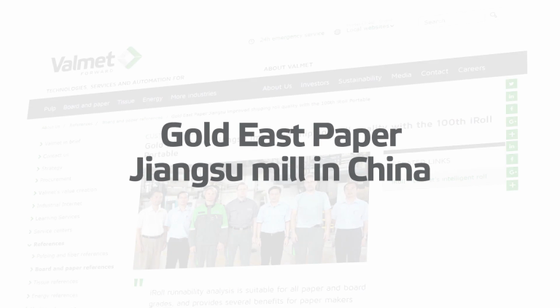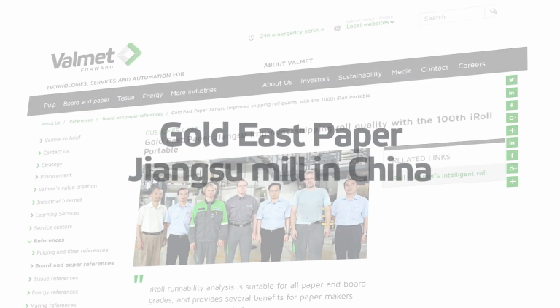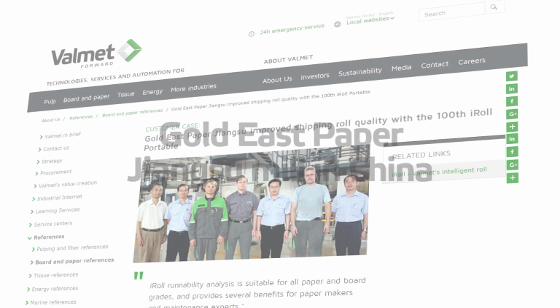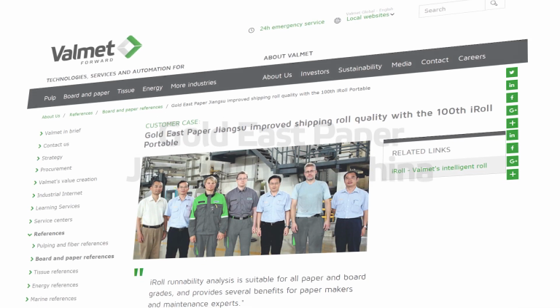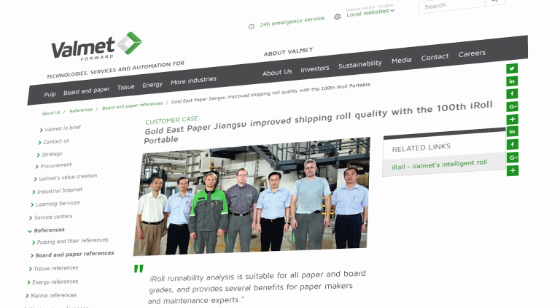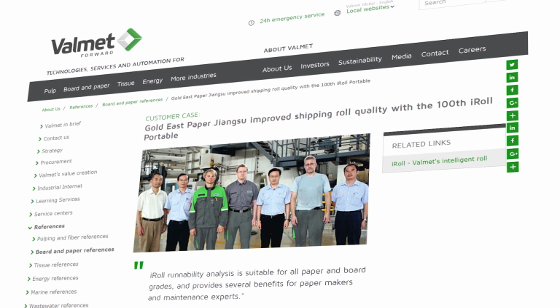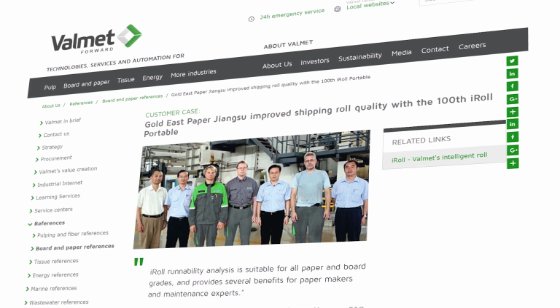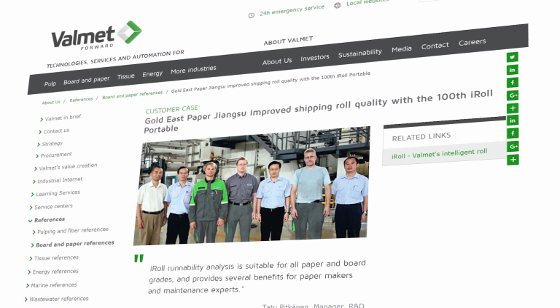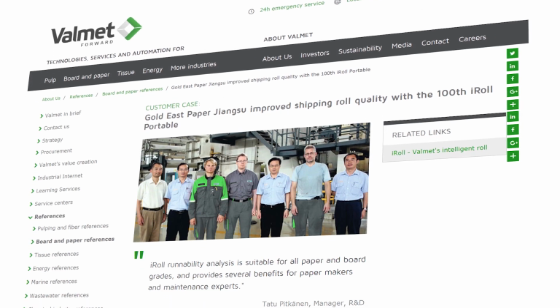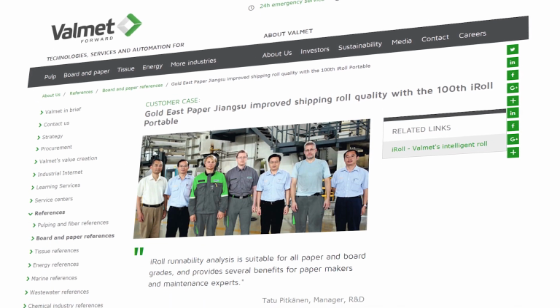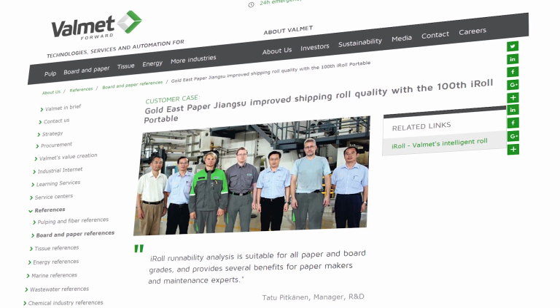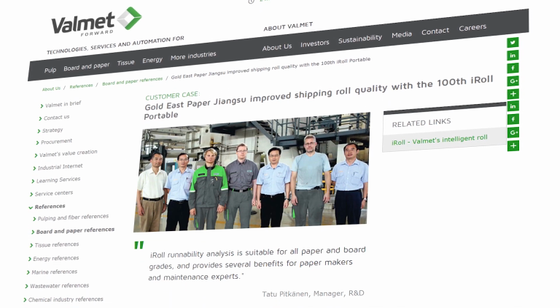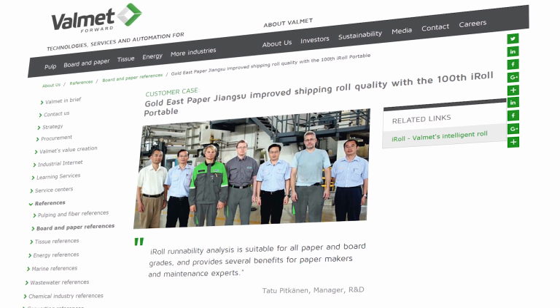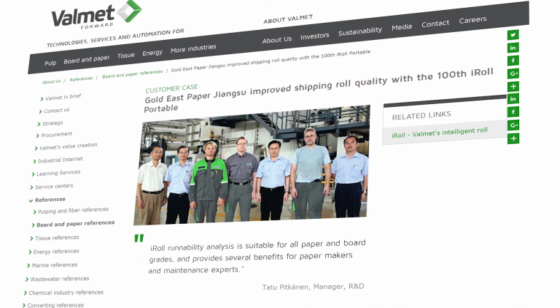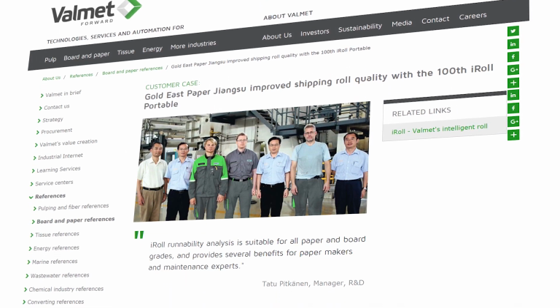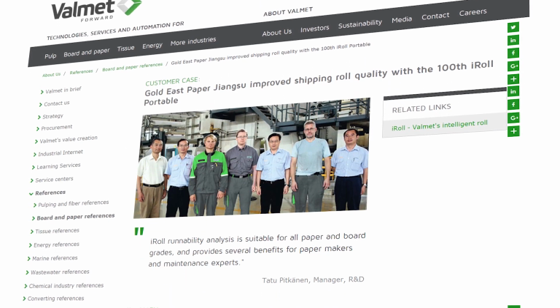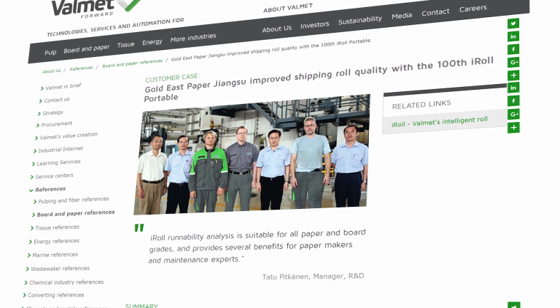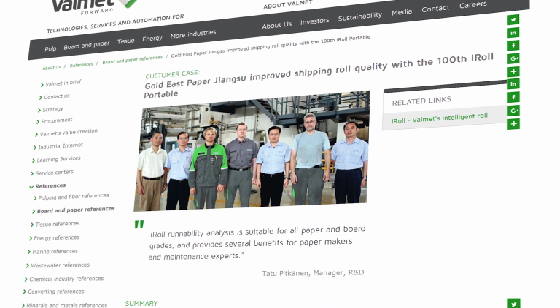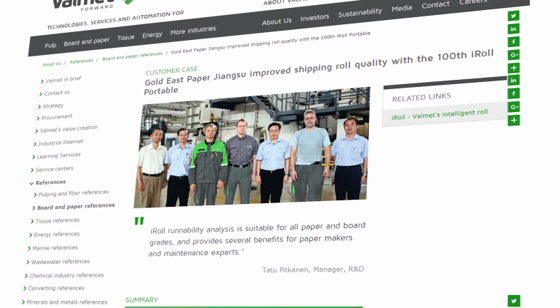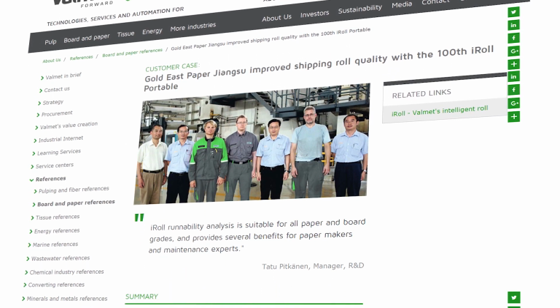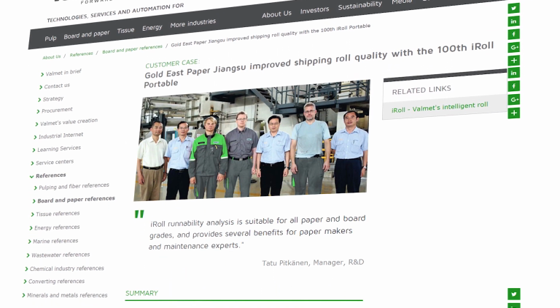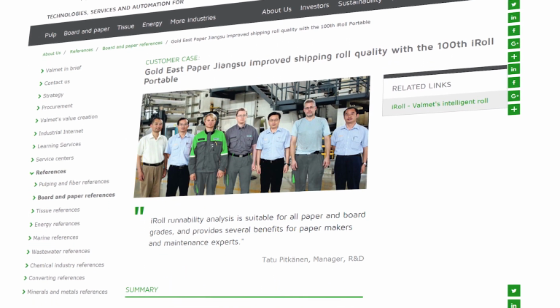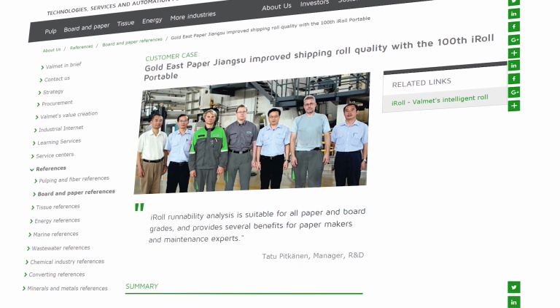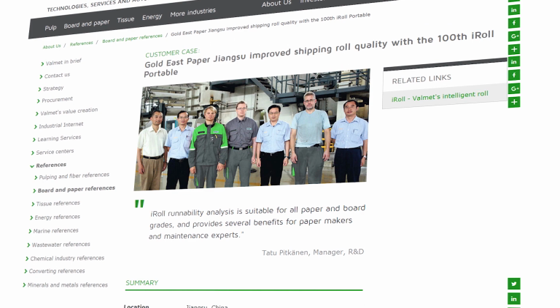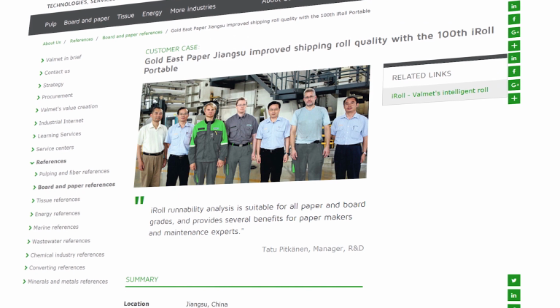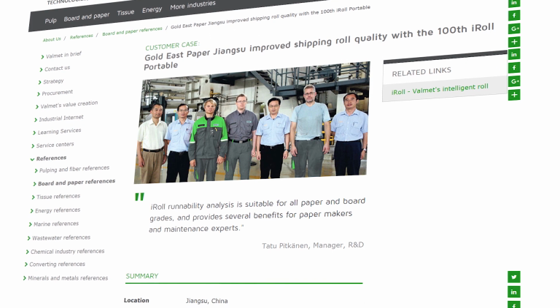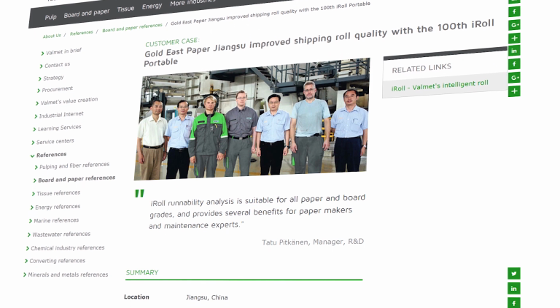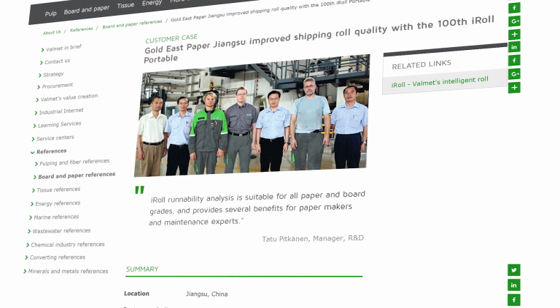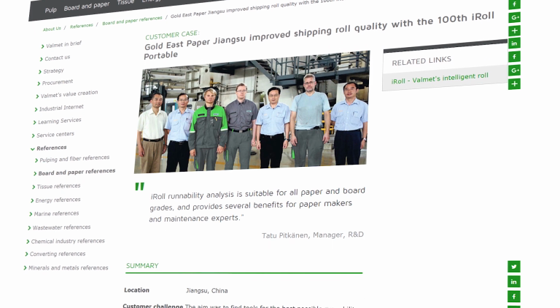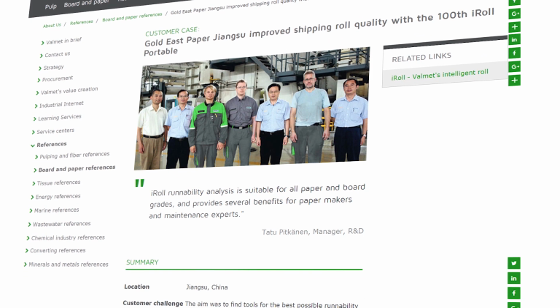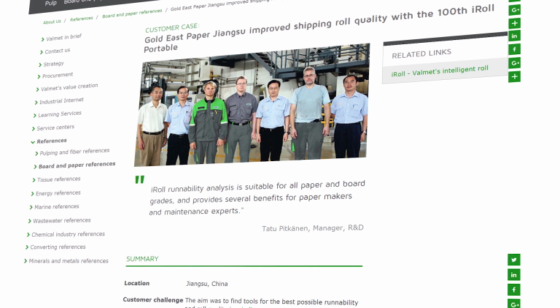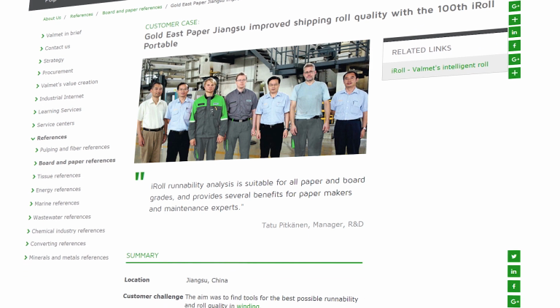Volumet celebrates its 100th iRoll portable measurement case with East Paper Chengshu Mill in China.